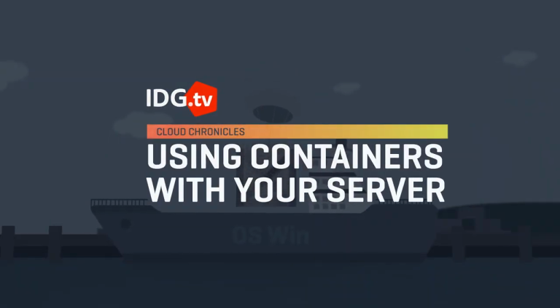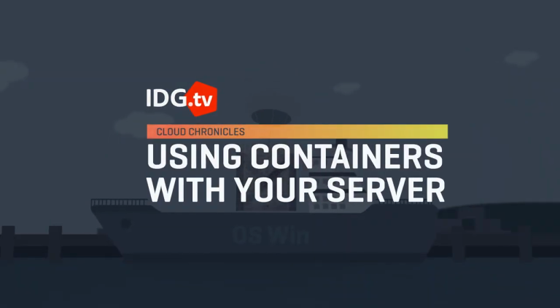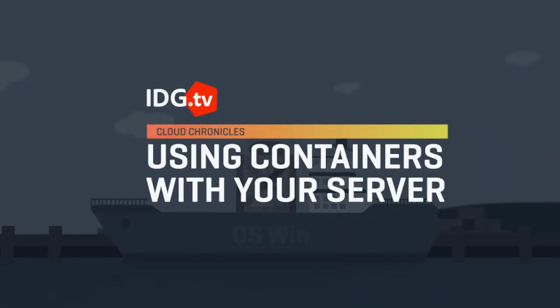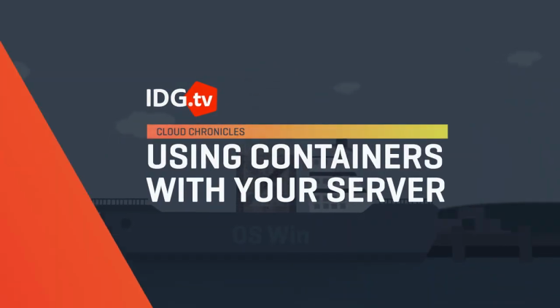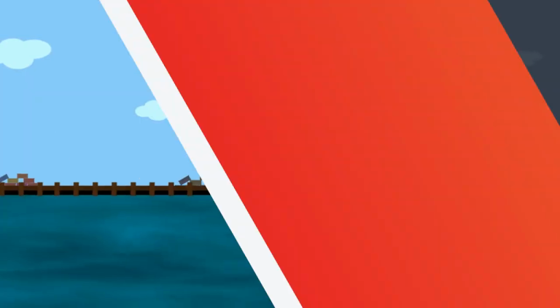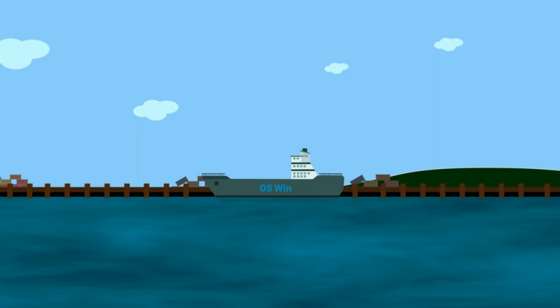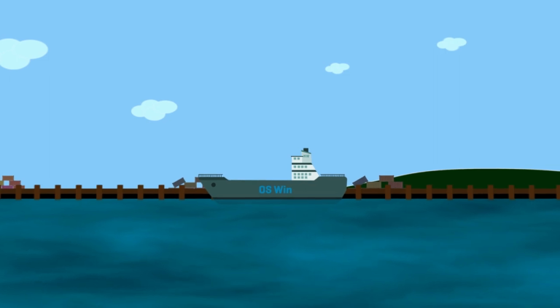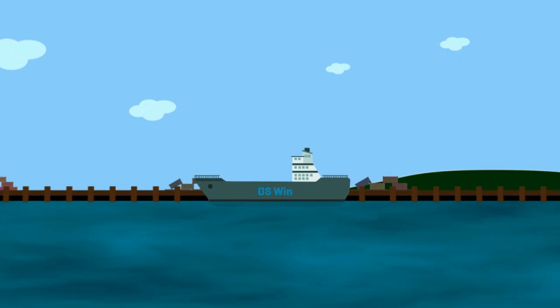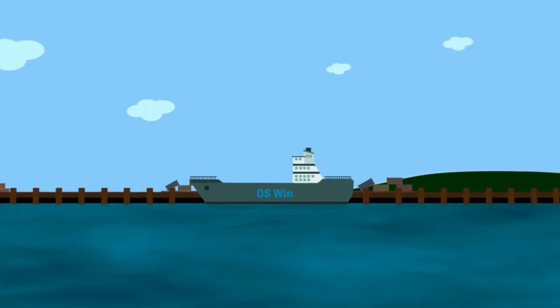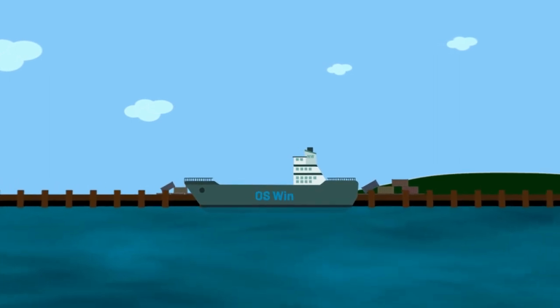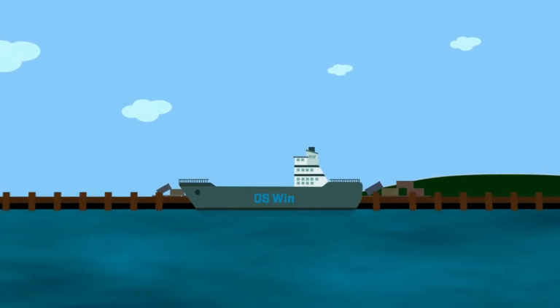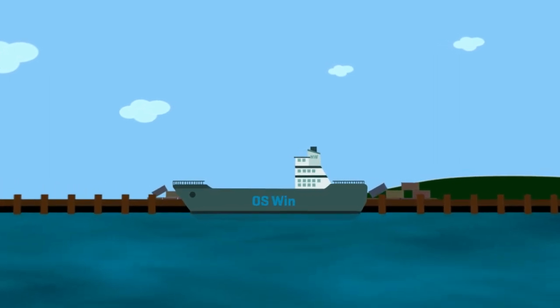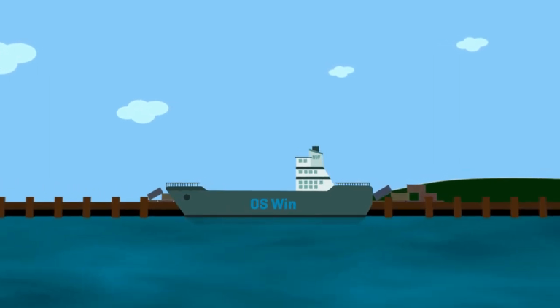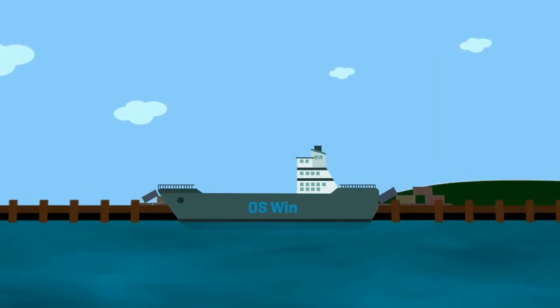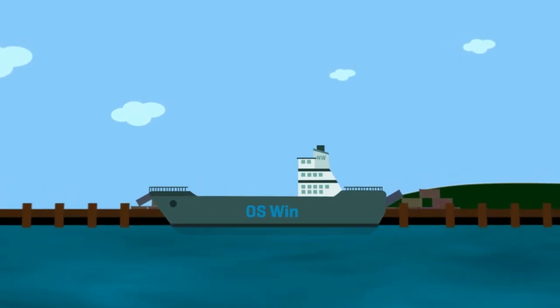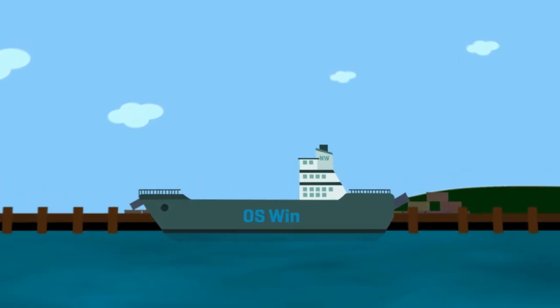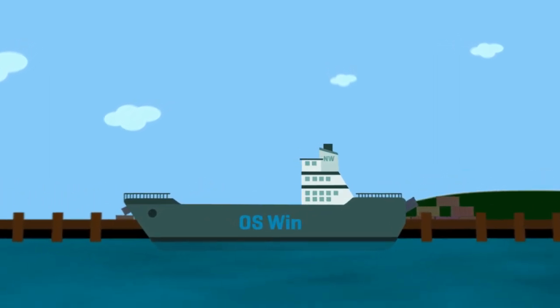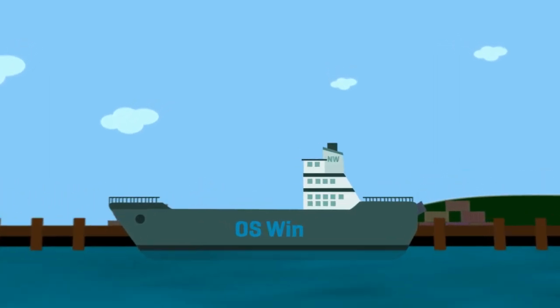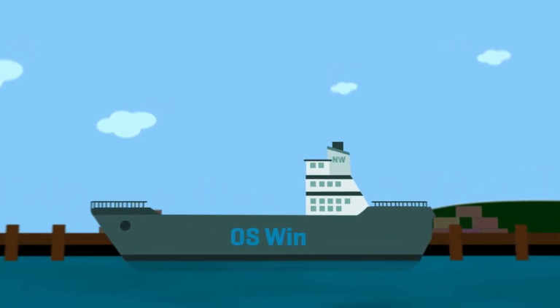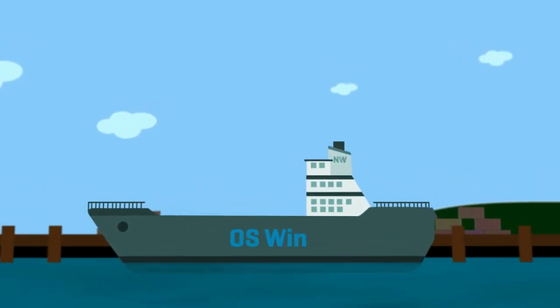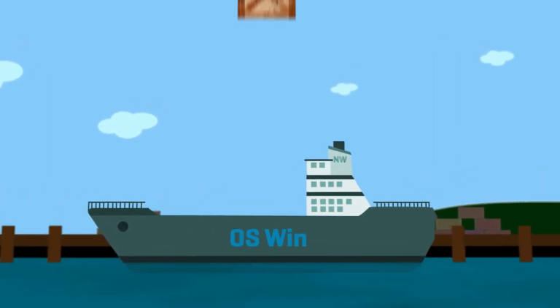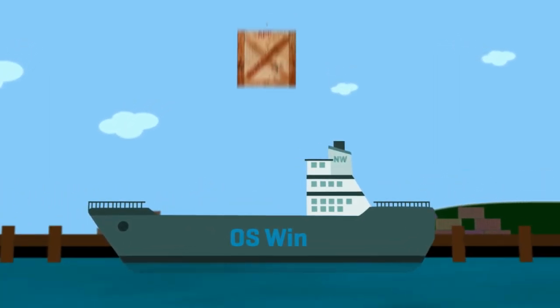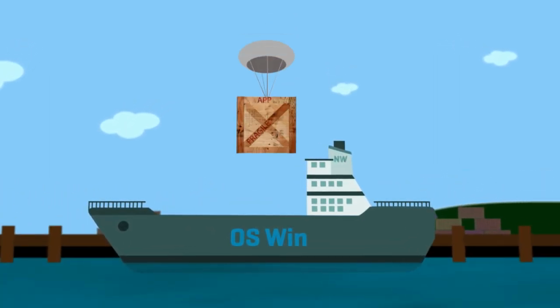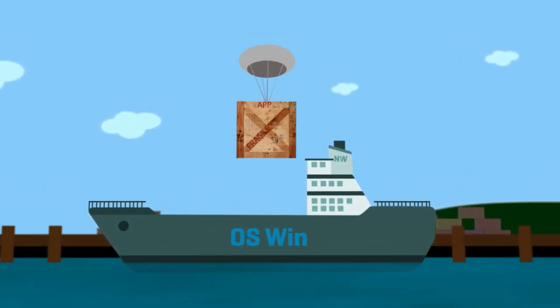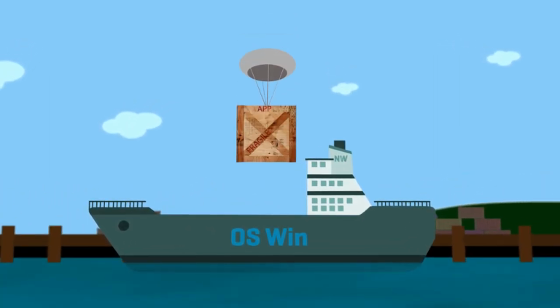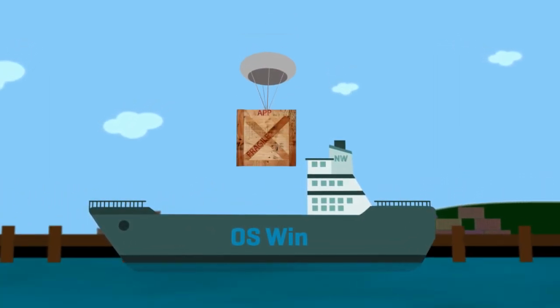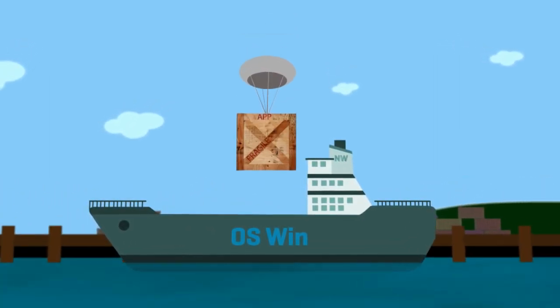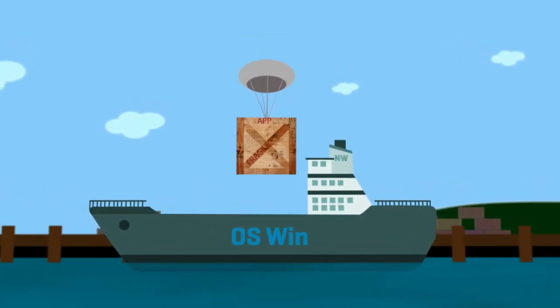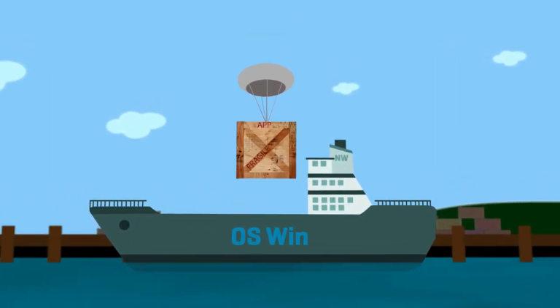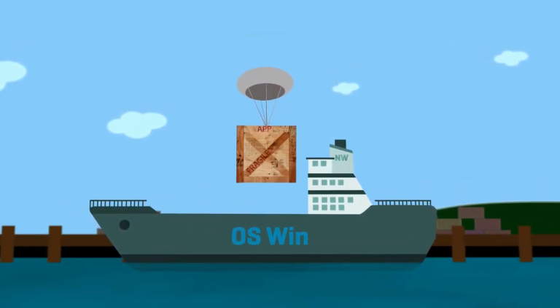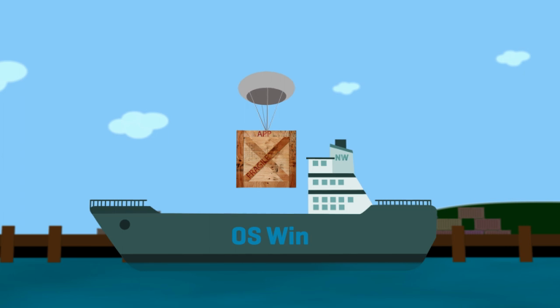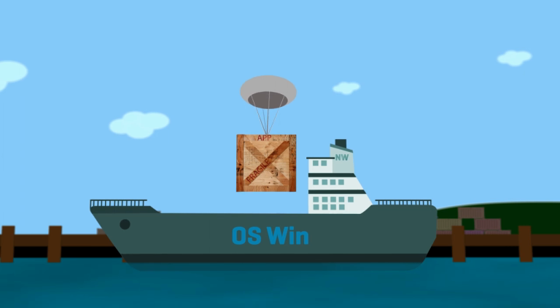Containers are all the rage today, but what are they exactly? Think of this ship as a server and this crate as an application.